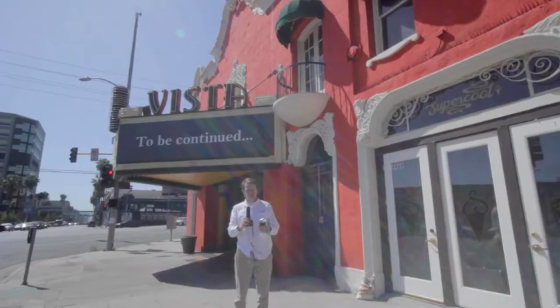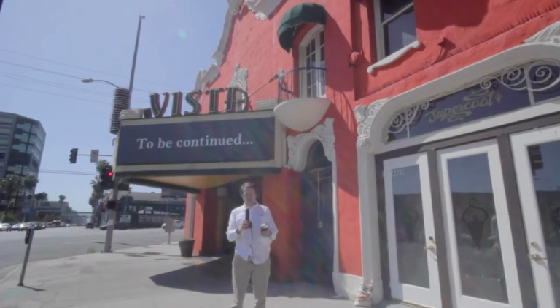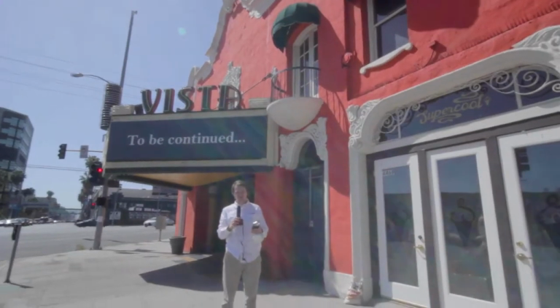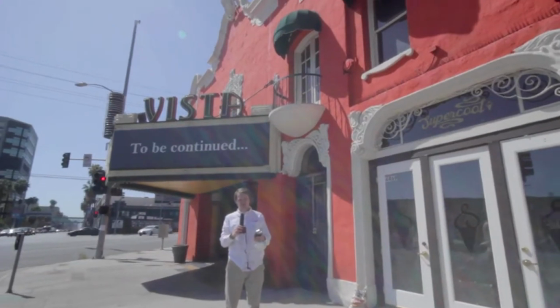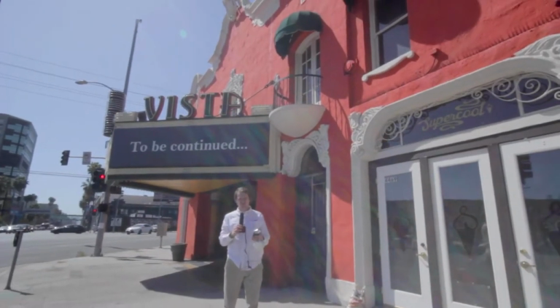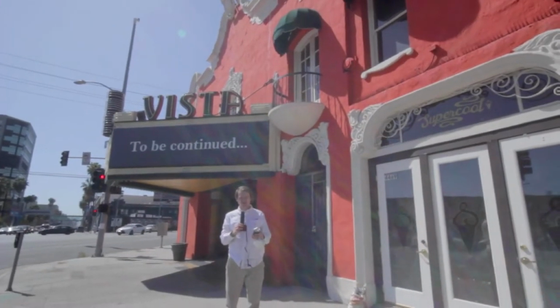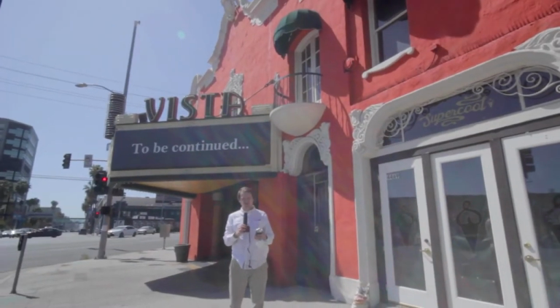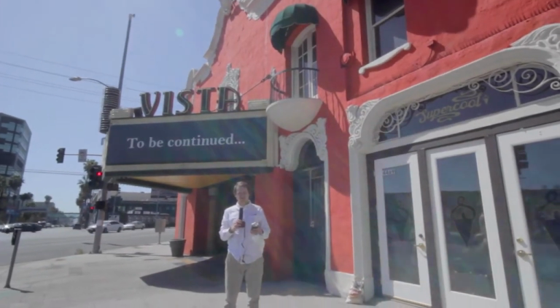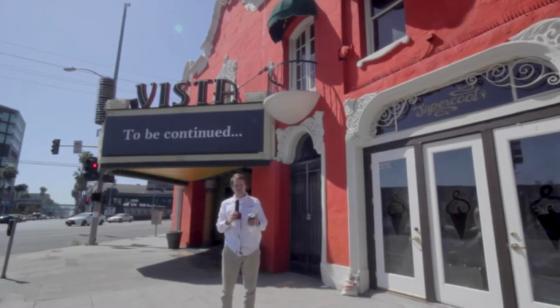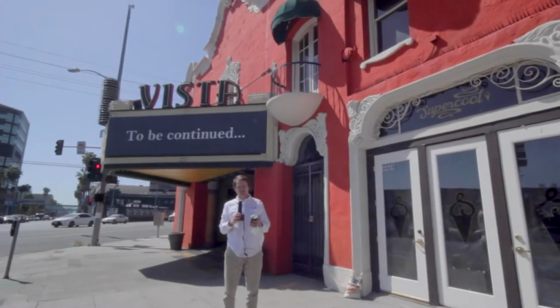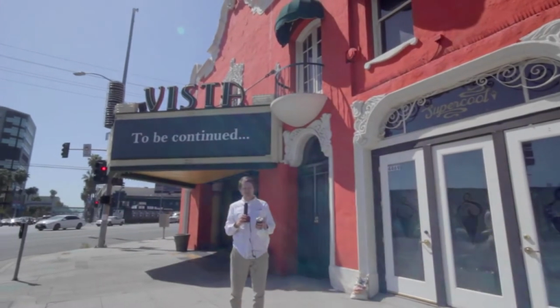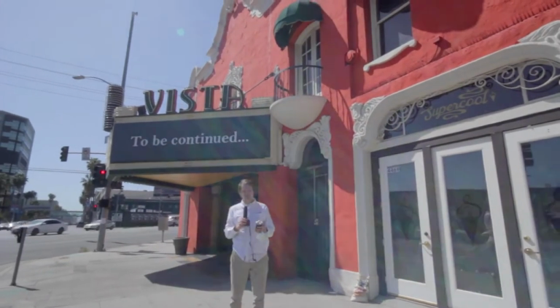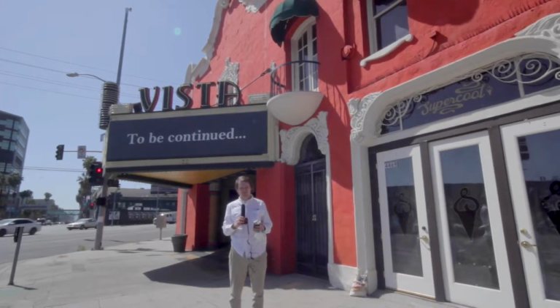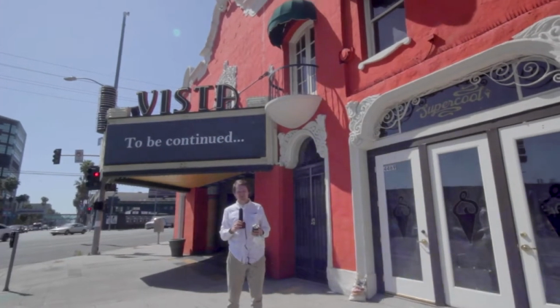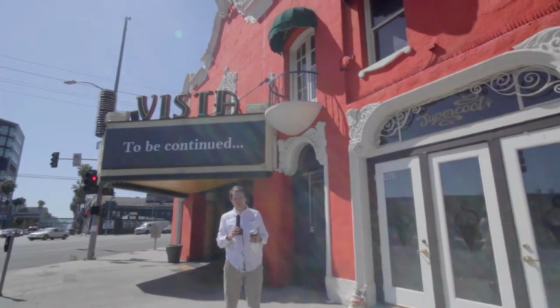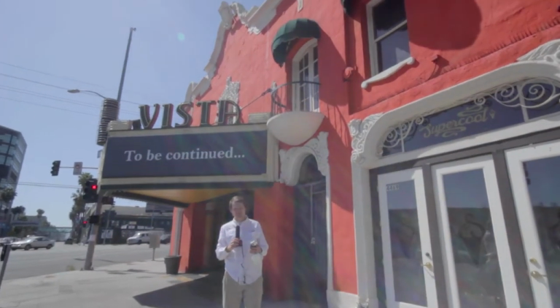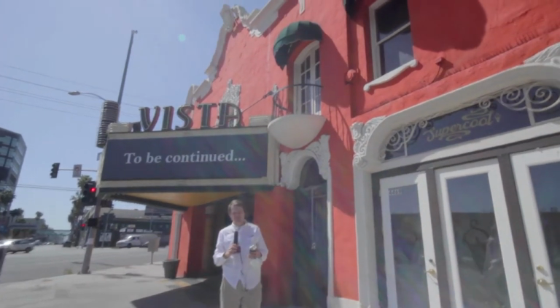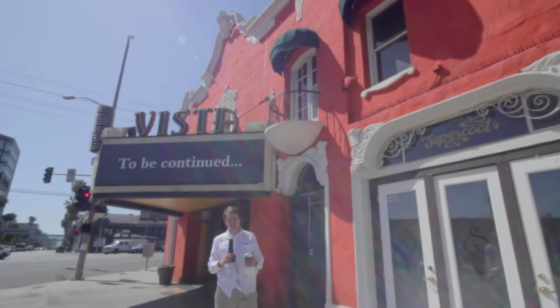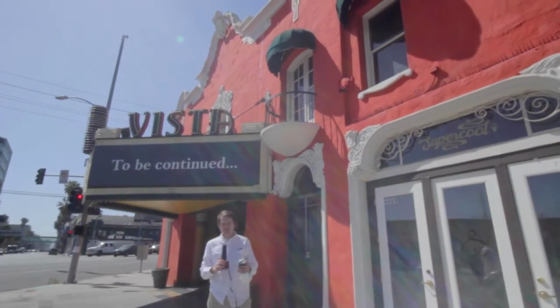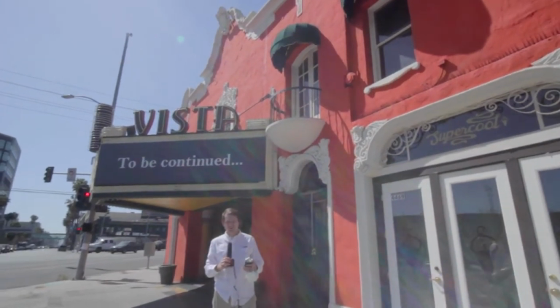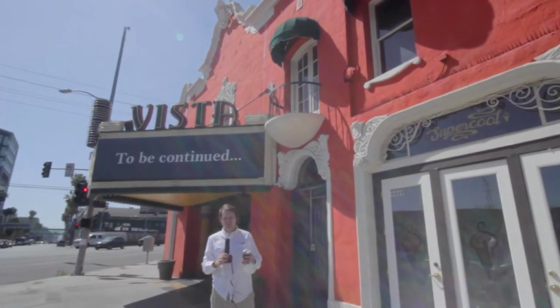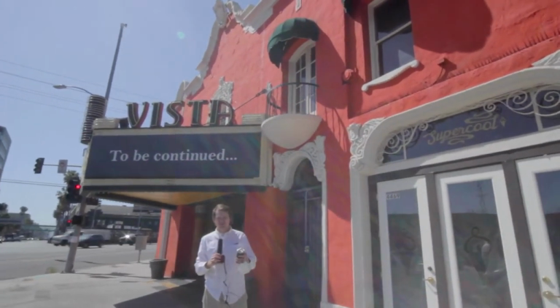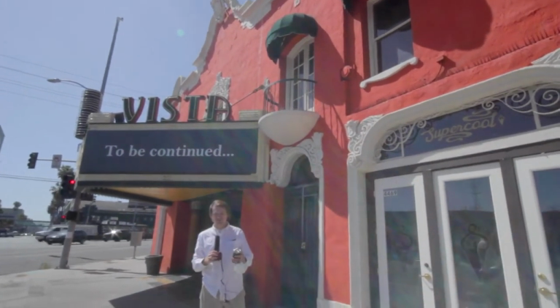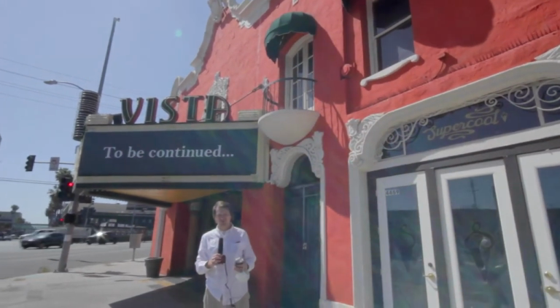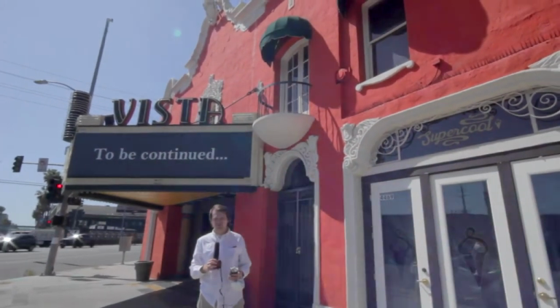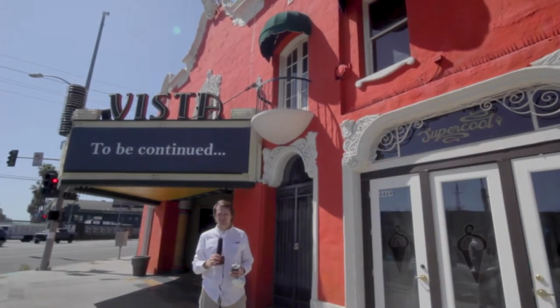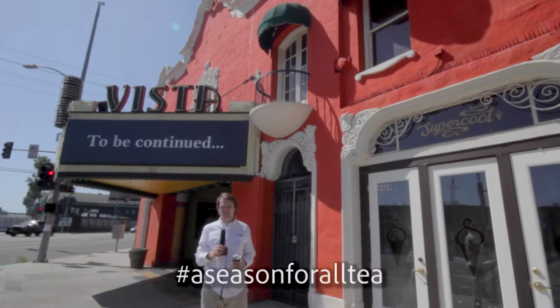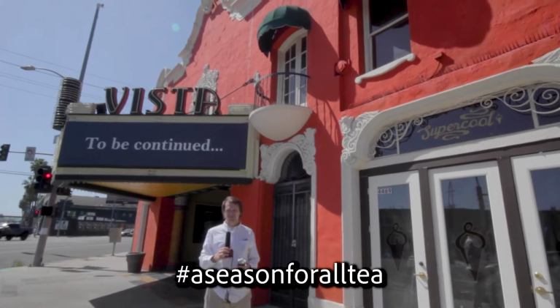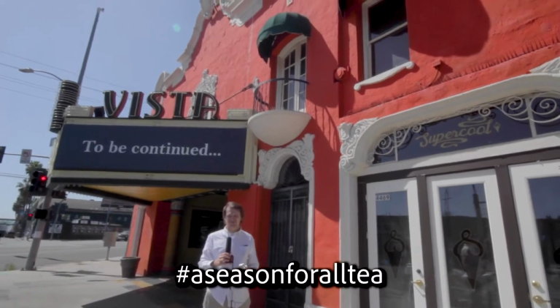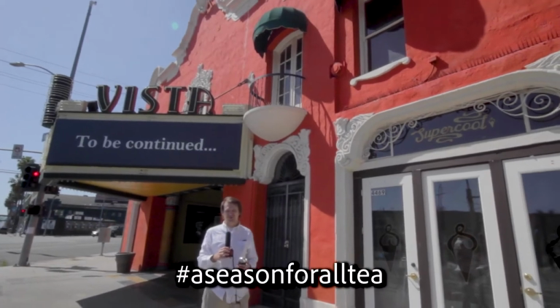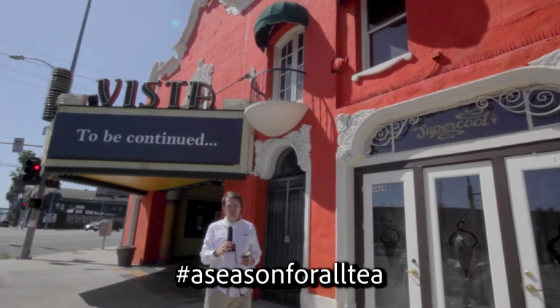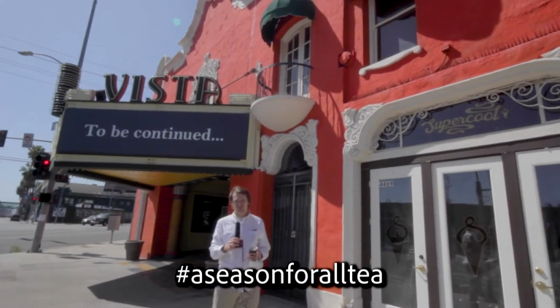Hello, and welcome to Tea Time with Trevor, Season 3, Architectural Tours — a season for all tea.